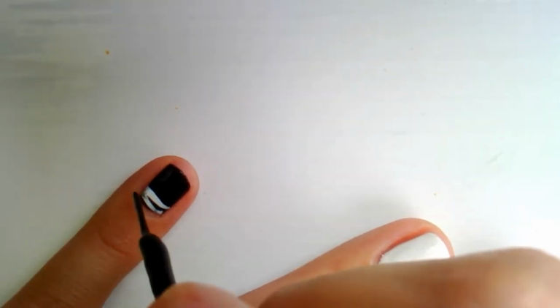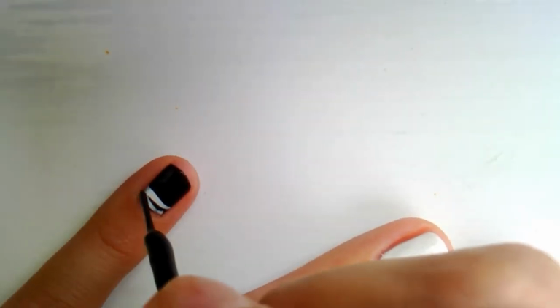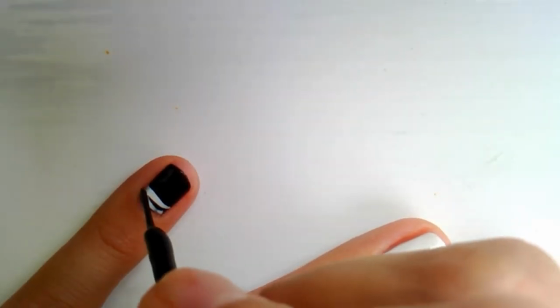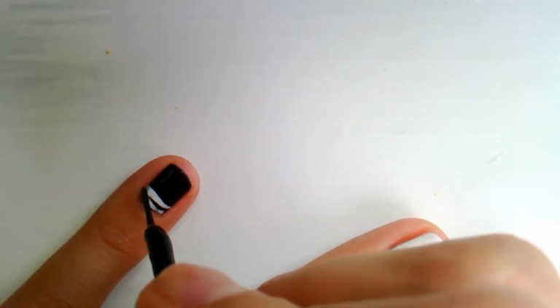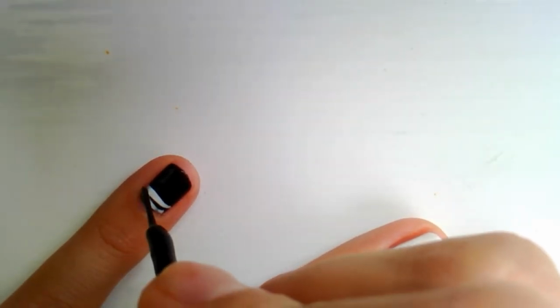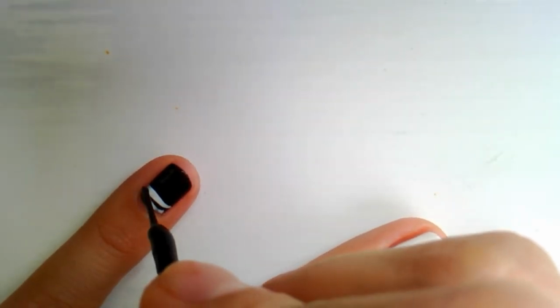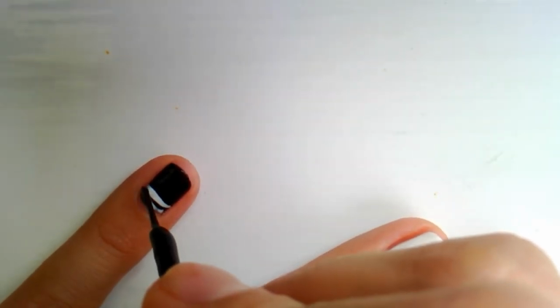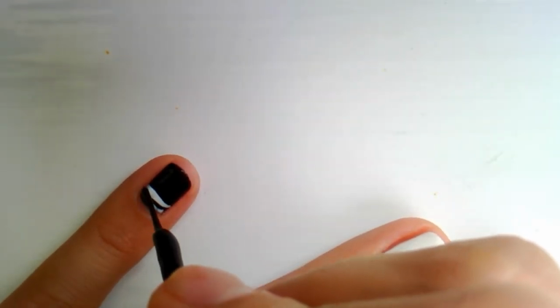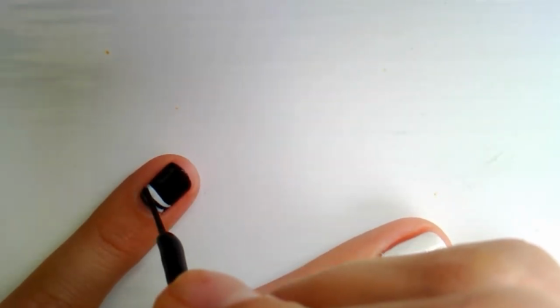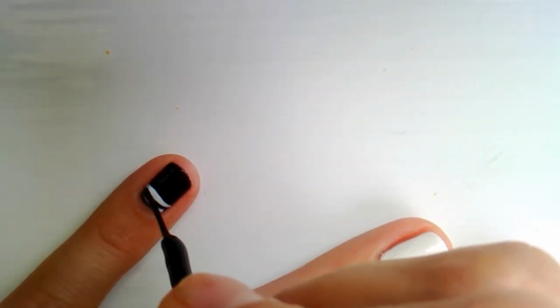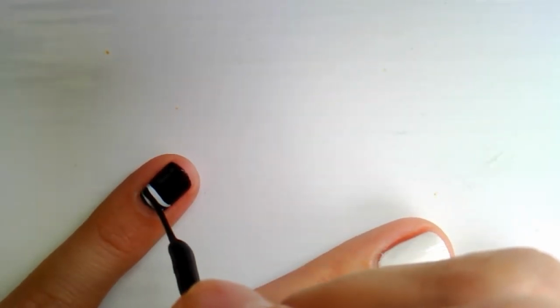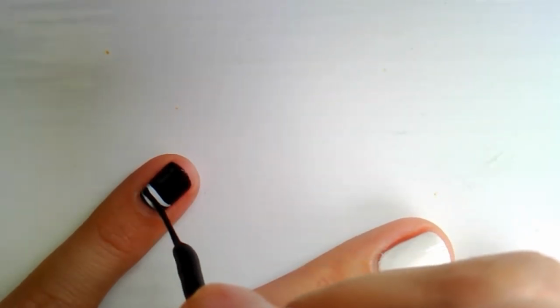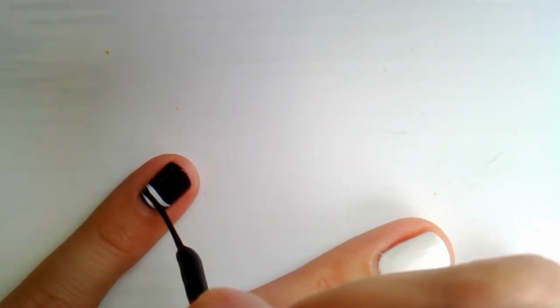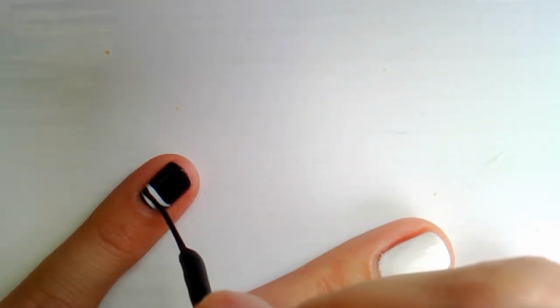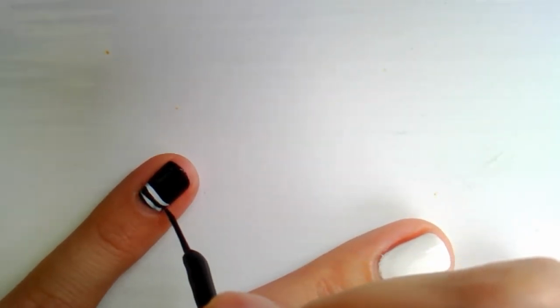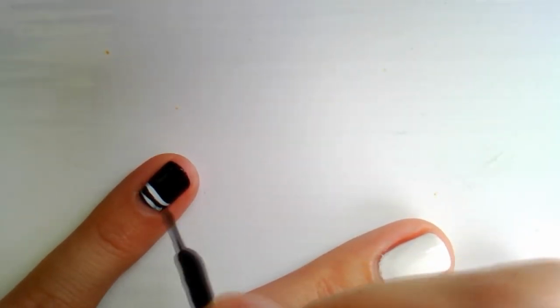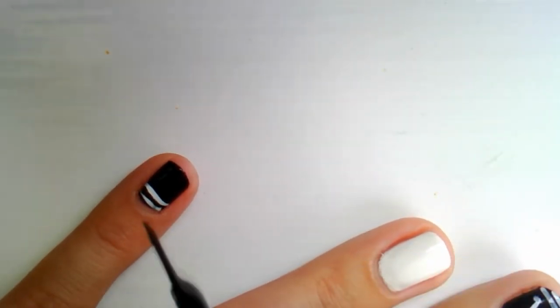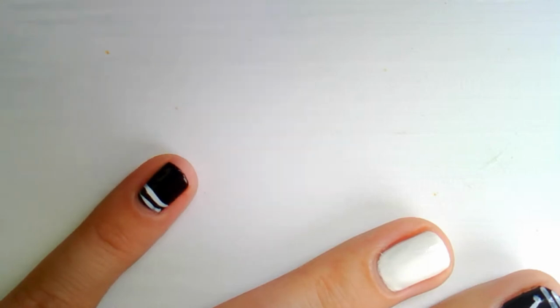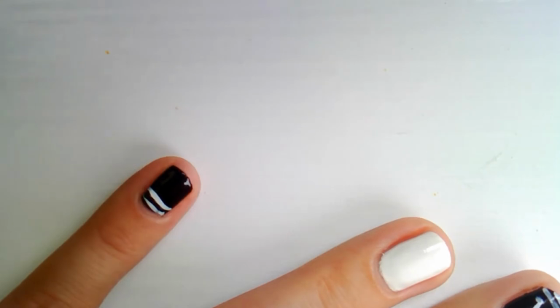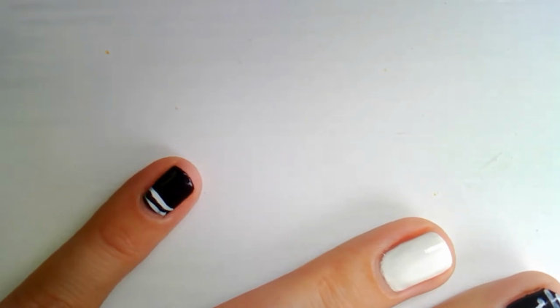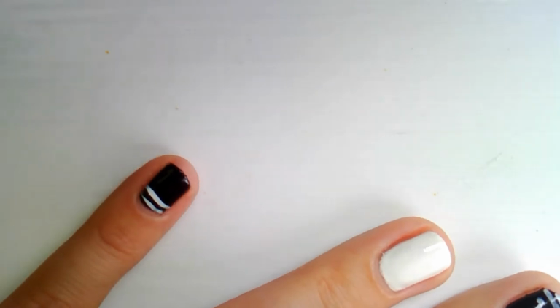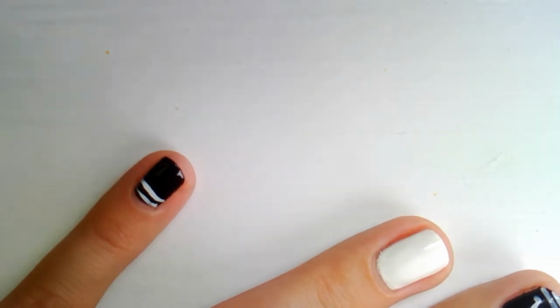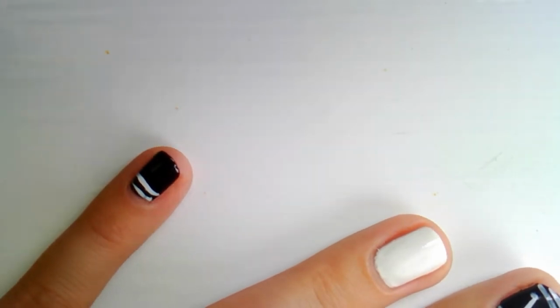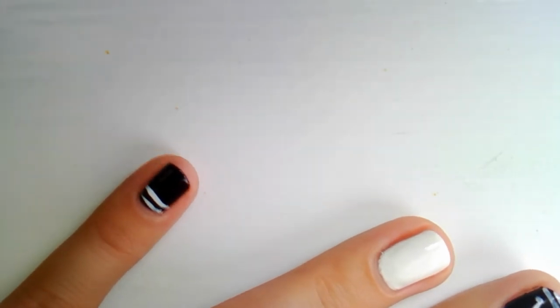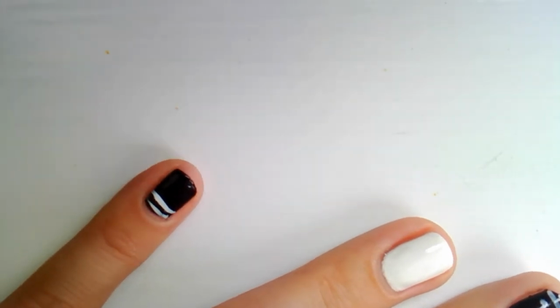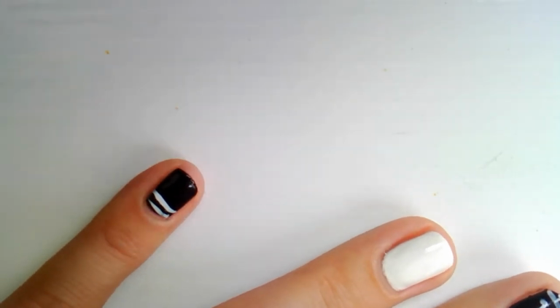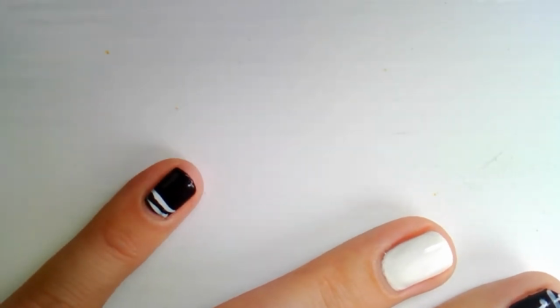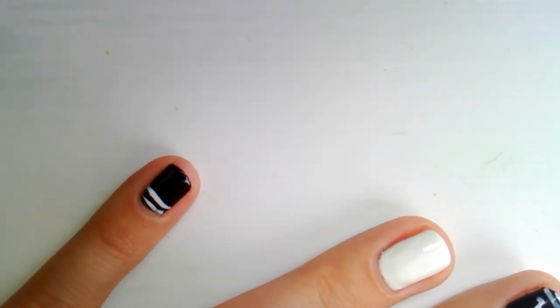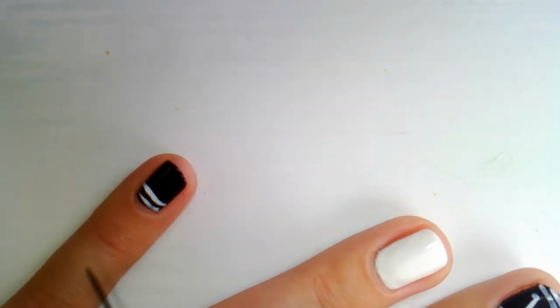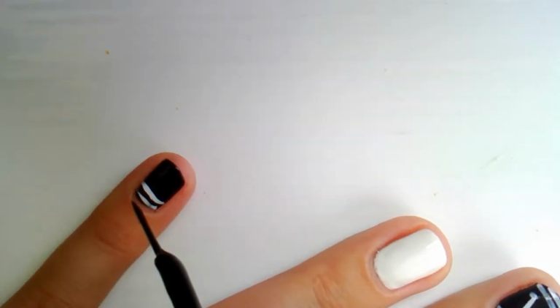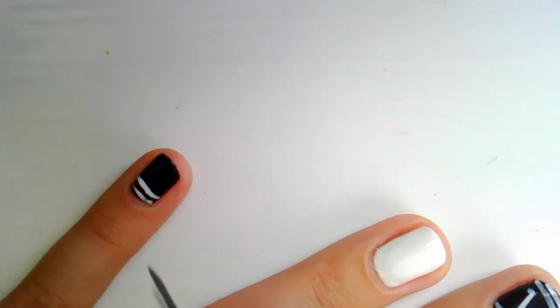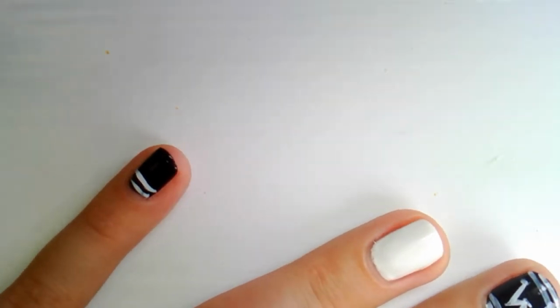As I showed before, you can always go back and correct any mistakes you made simply by using polish in the basic color.